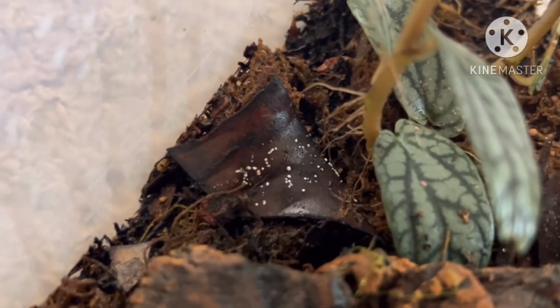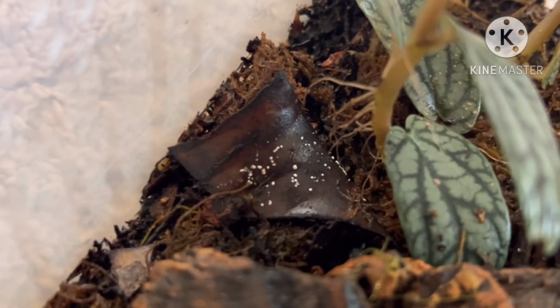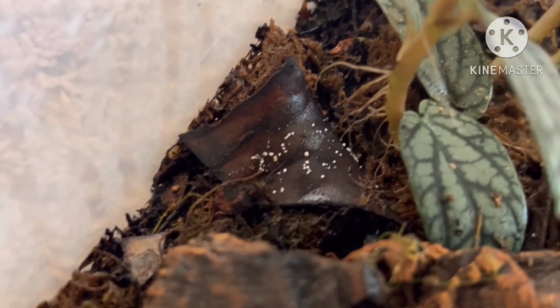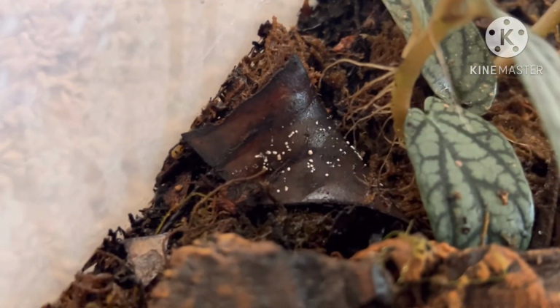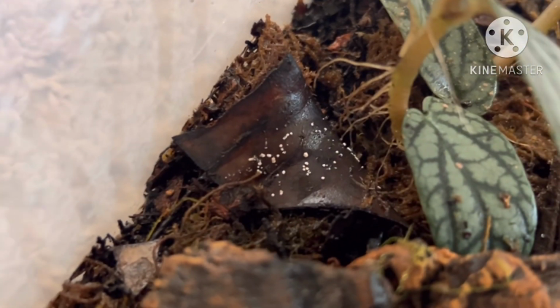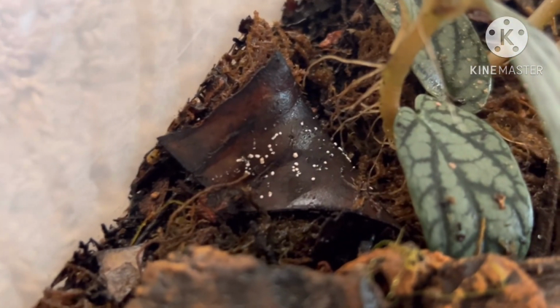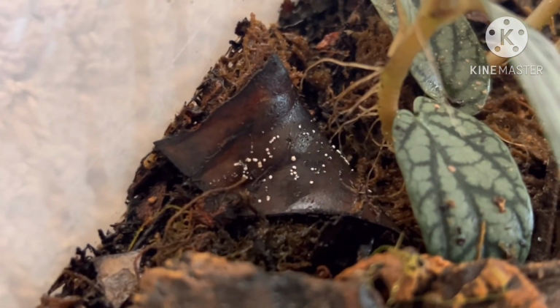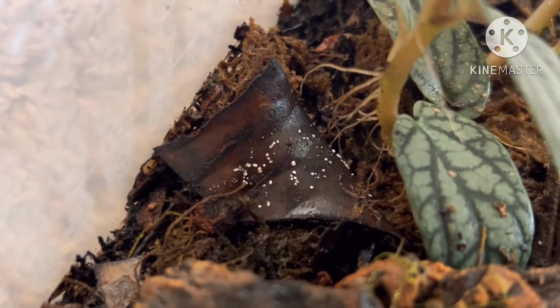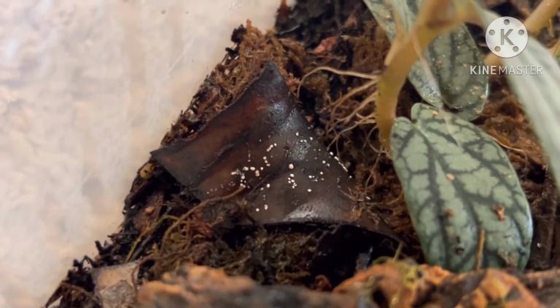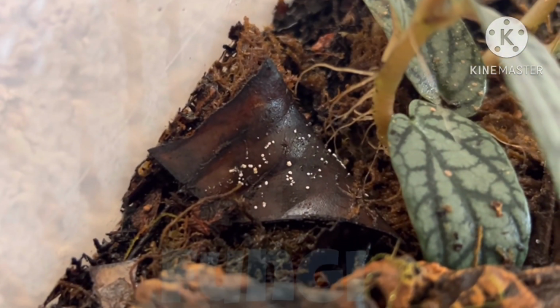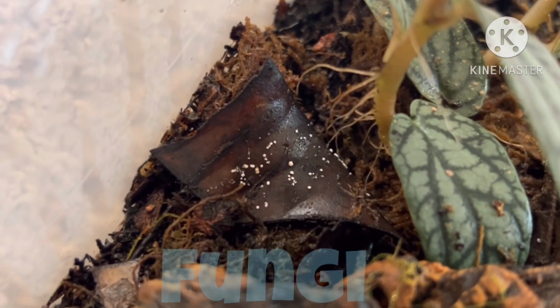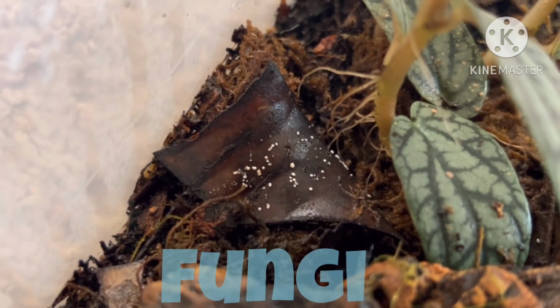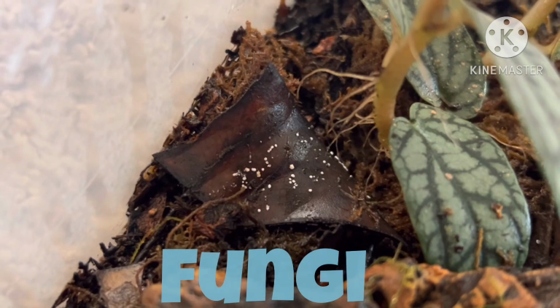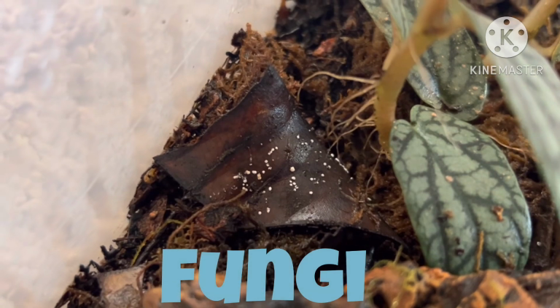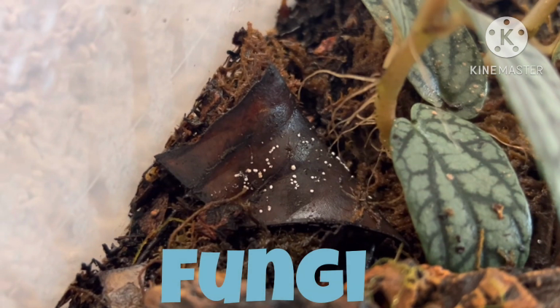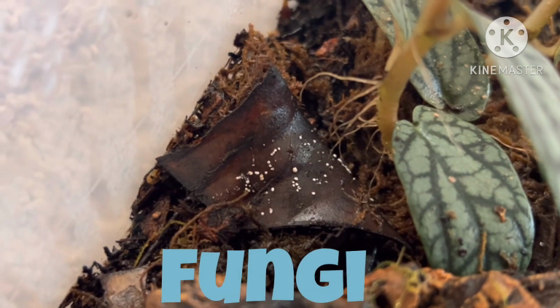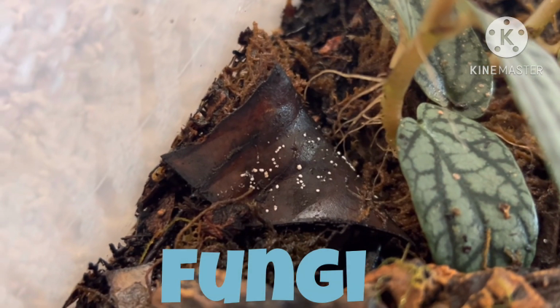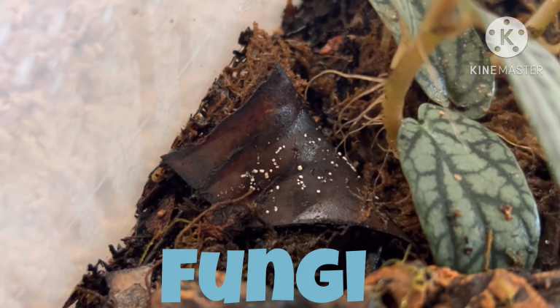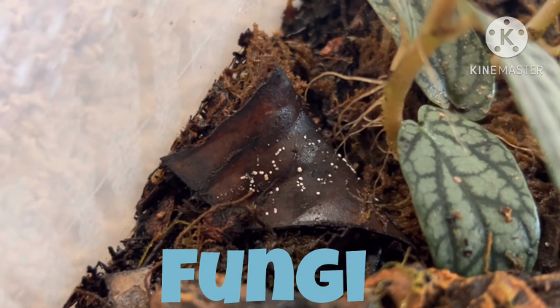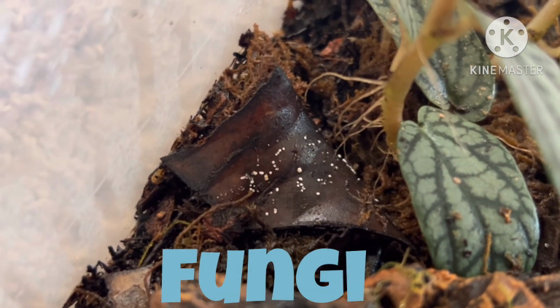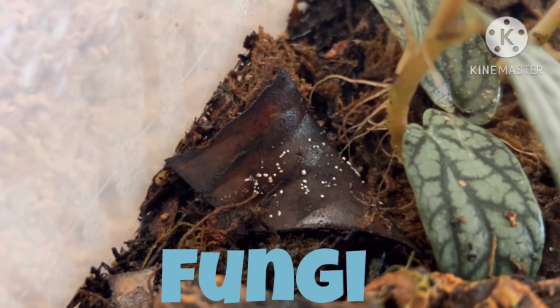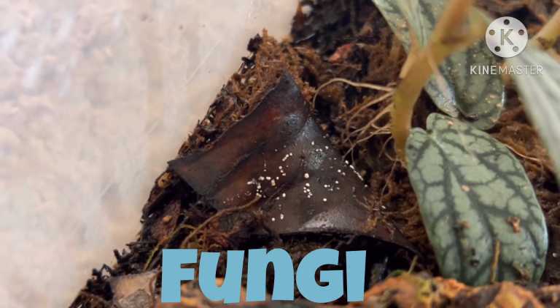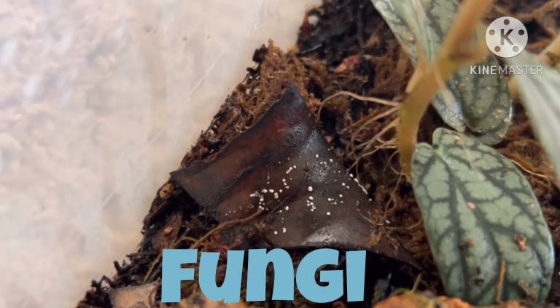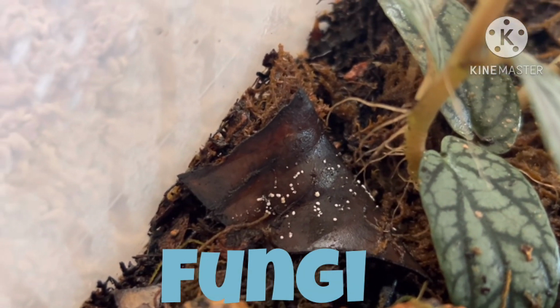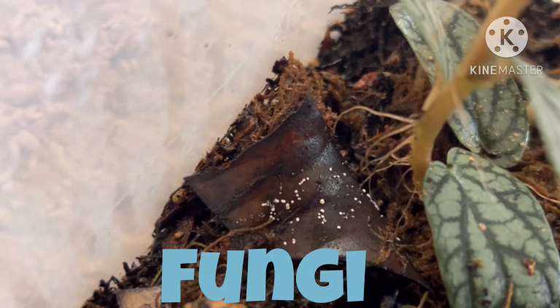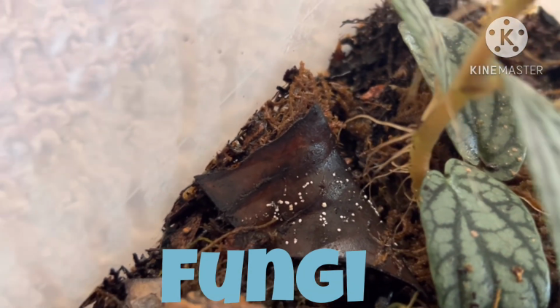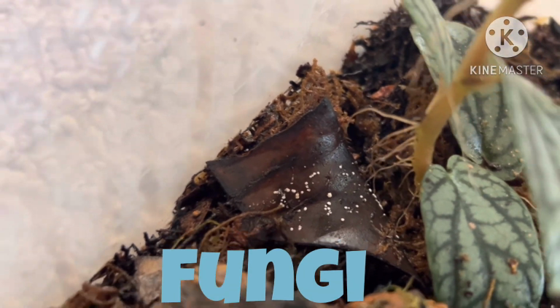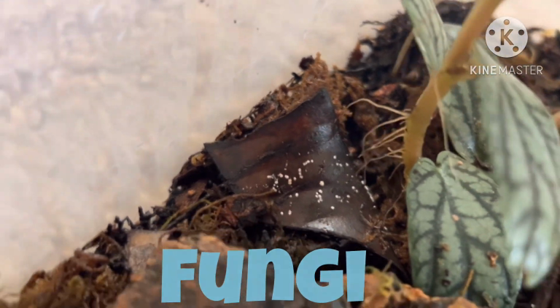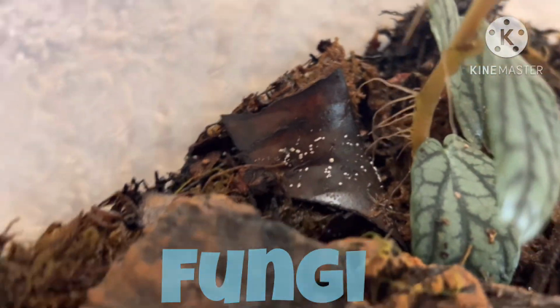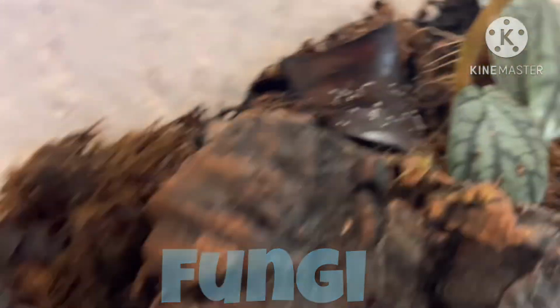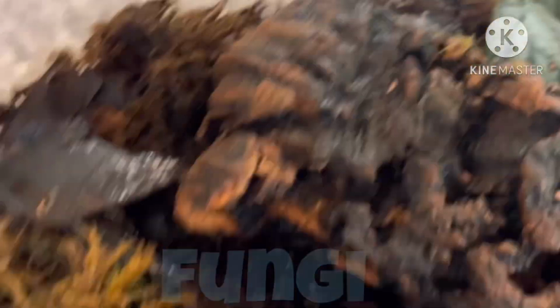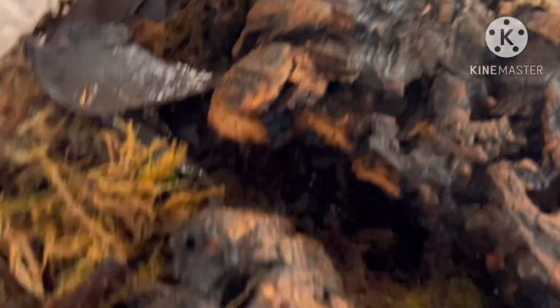This is fungi. It breaks down the dead leaves and is a decomposer.